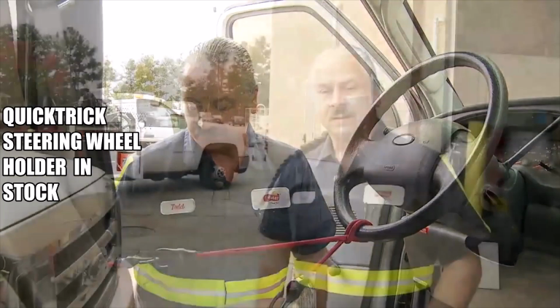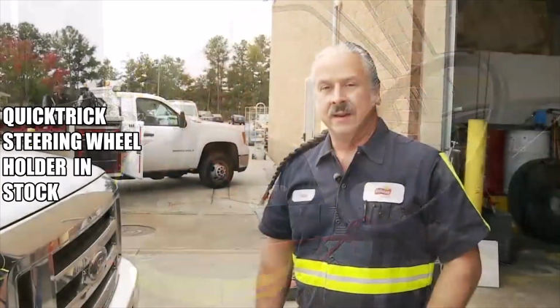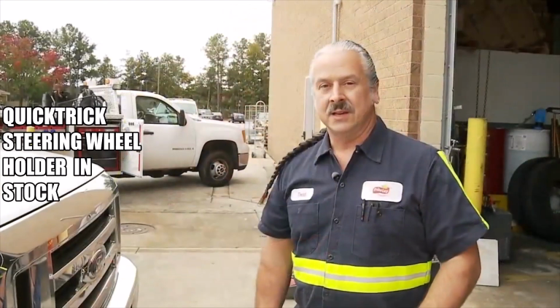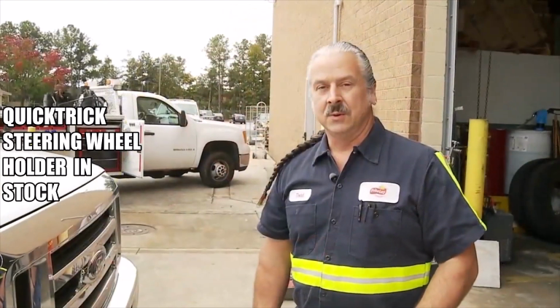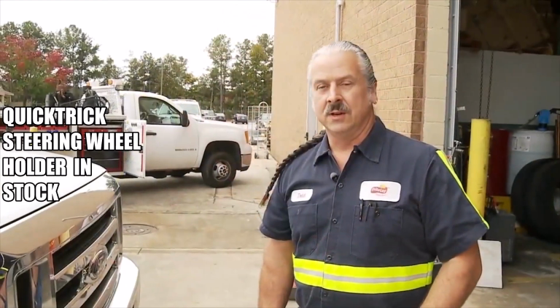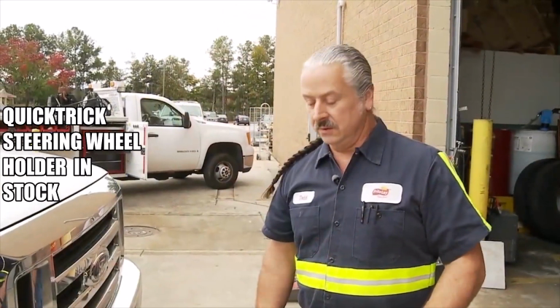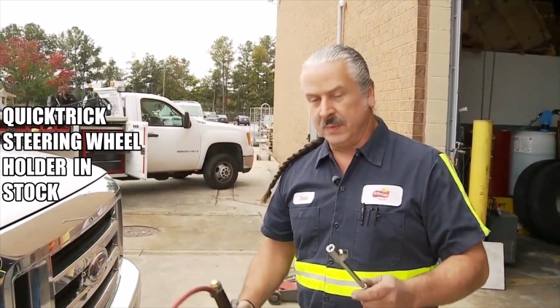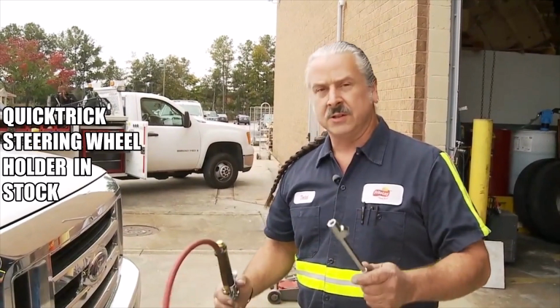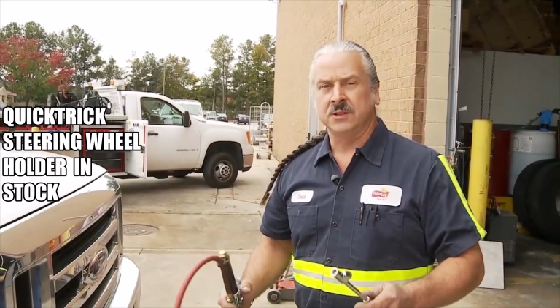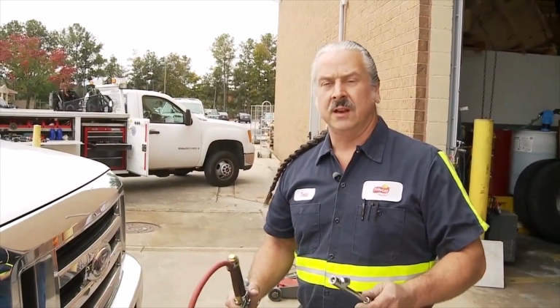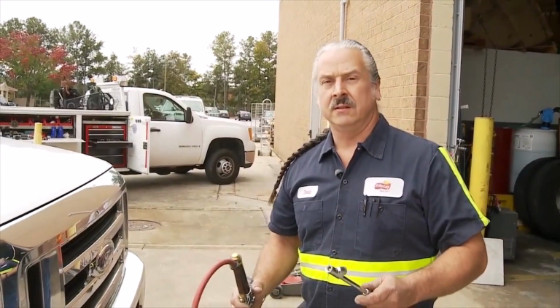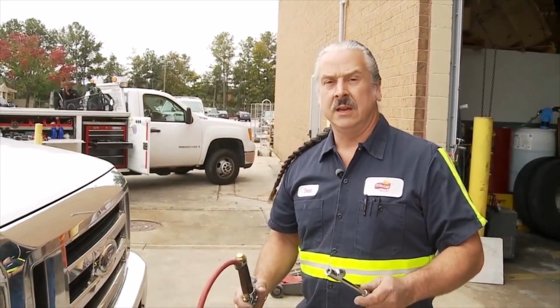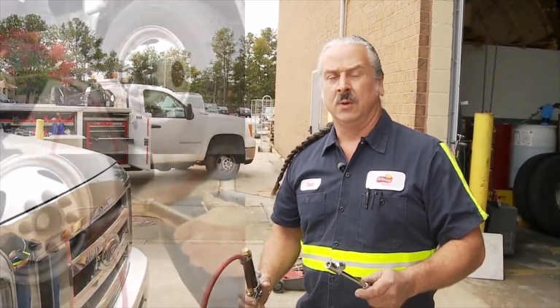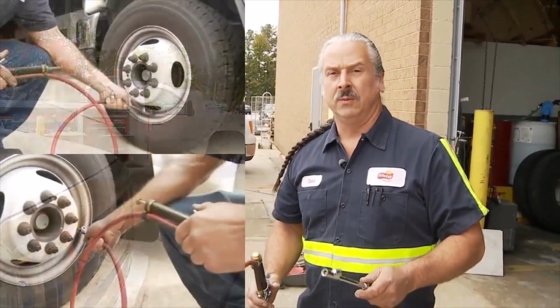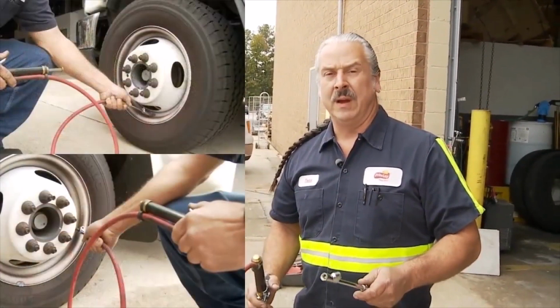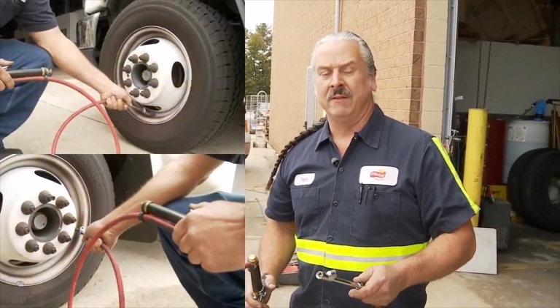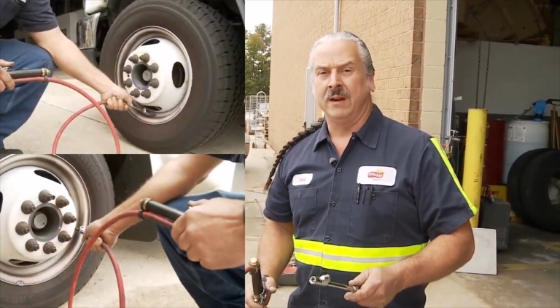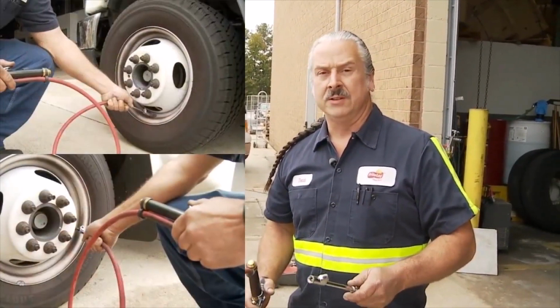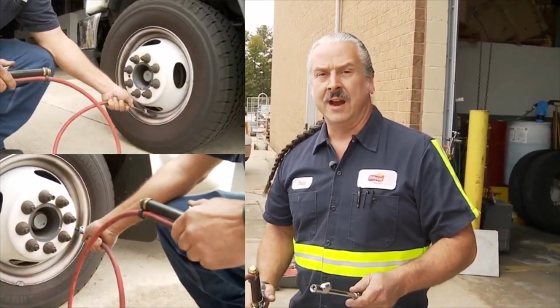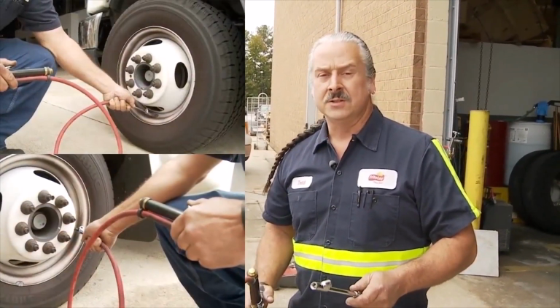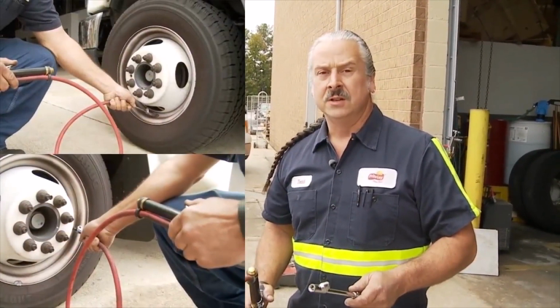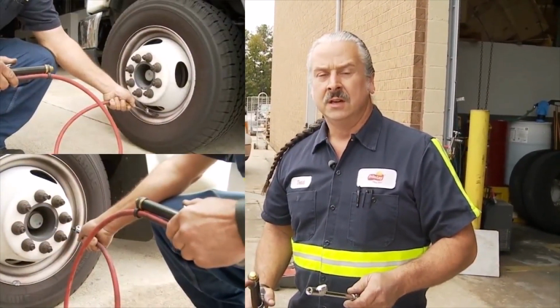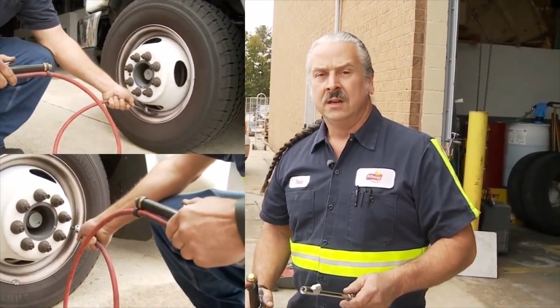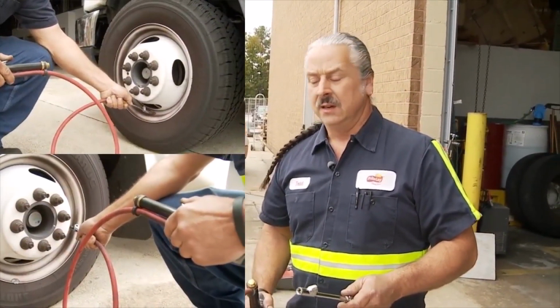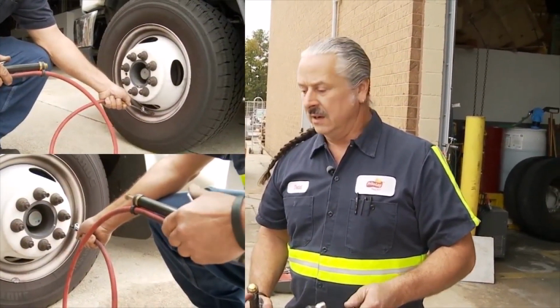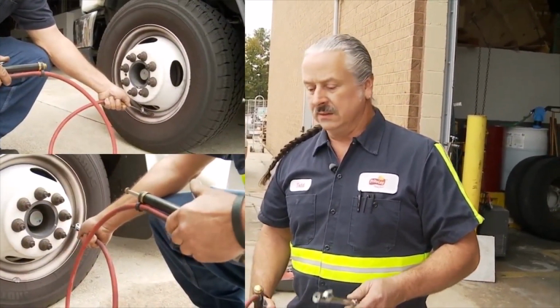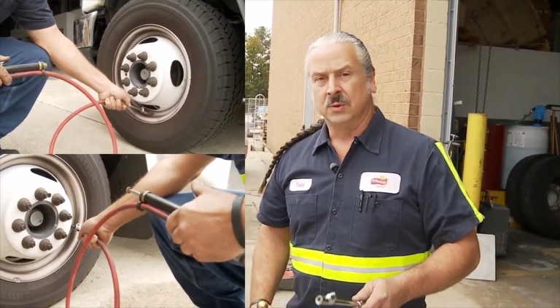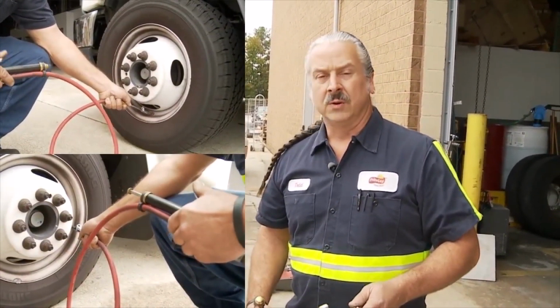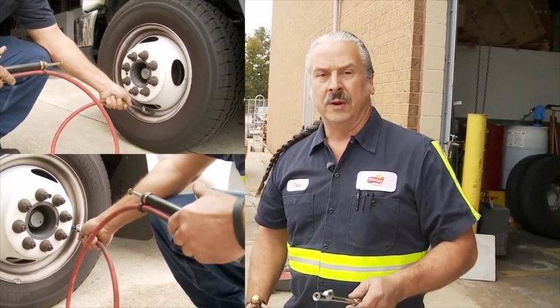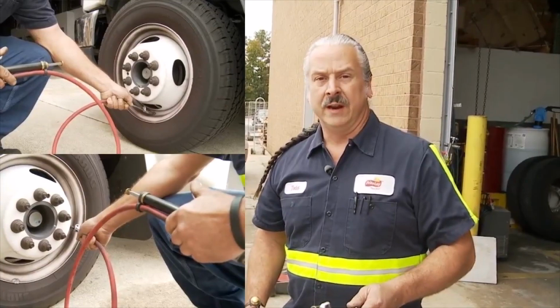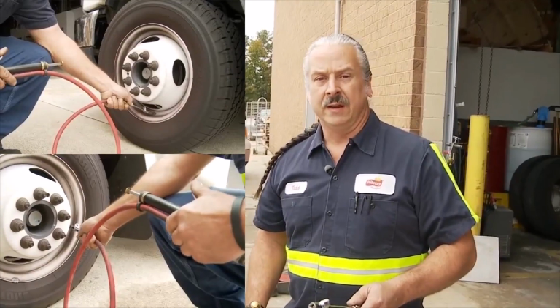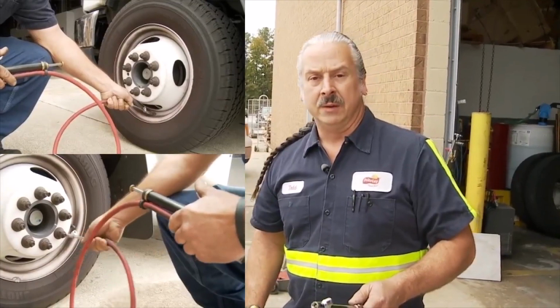The next thing you want to do is make sure that you've got equal amount of air in your tires. So we're going to go ahead and air them up.